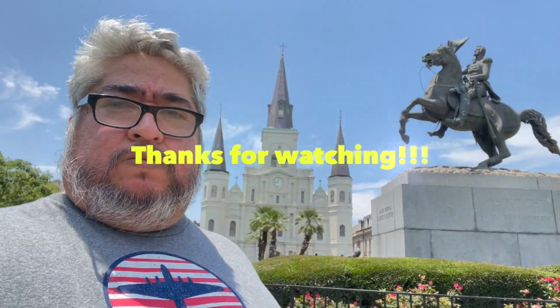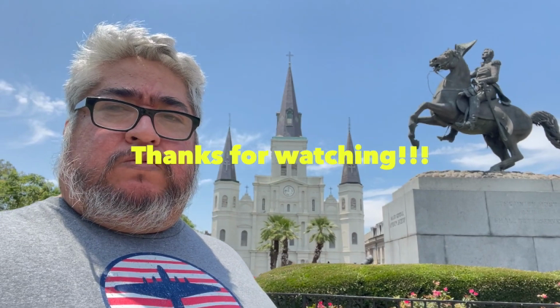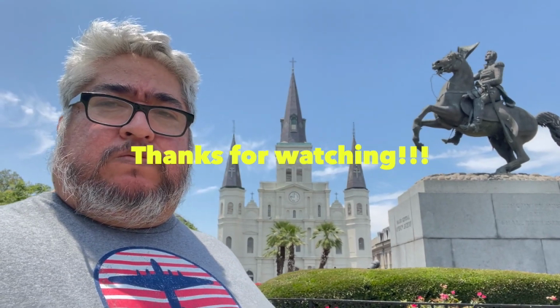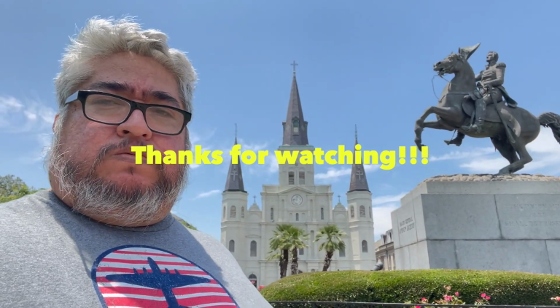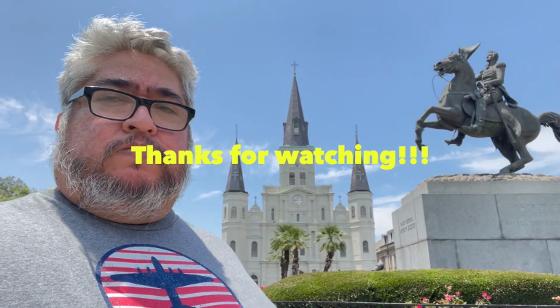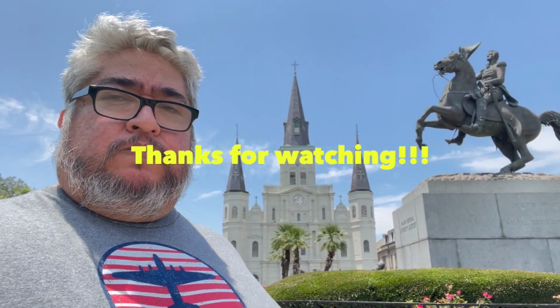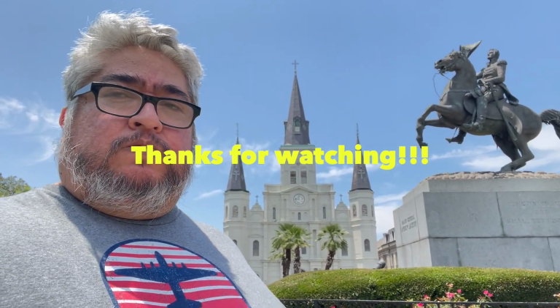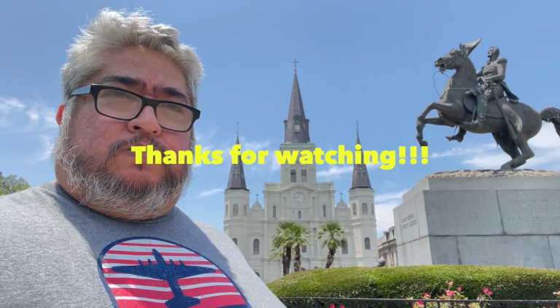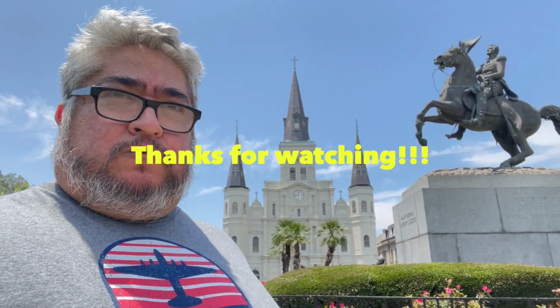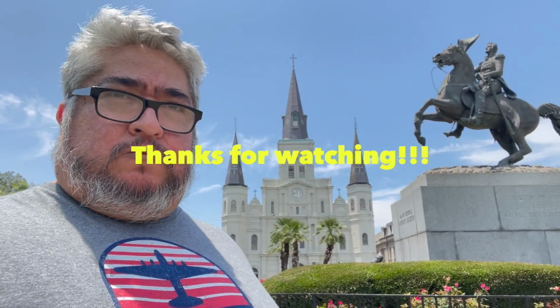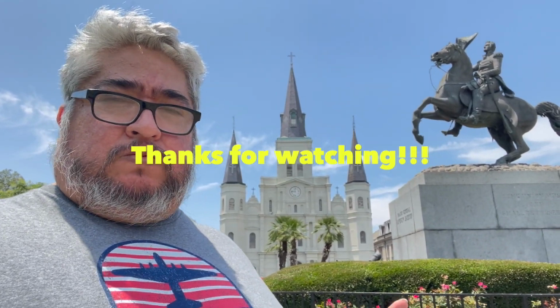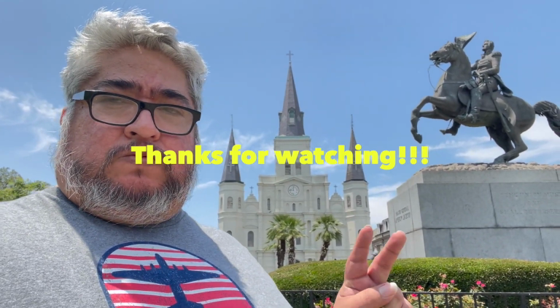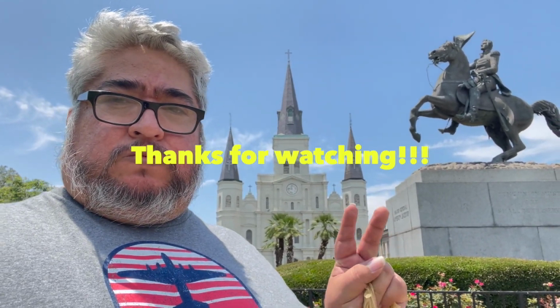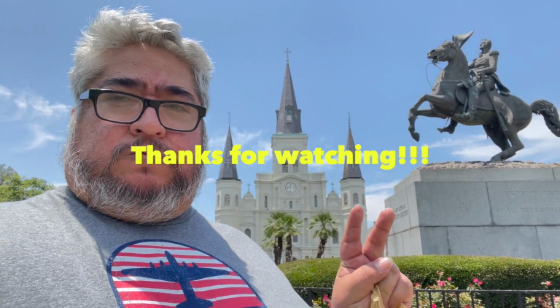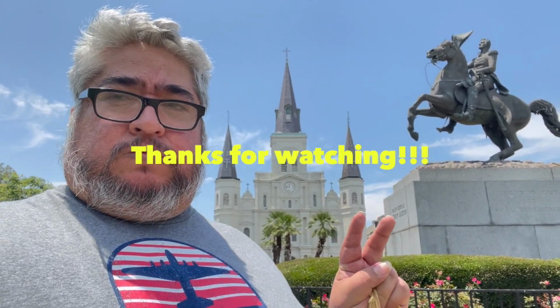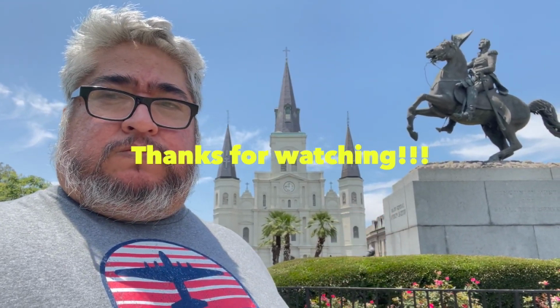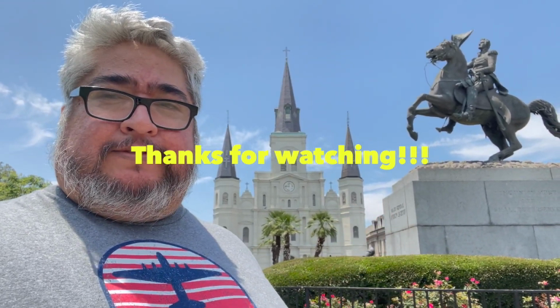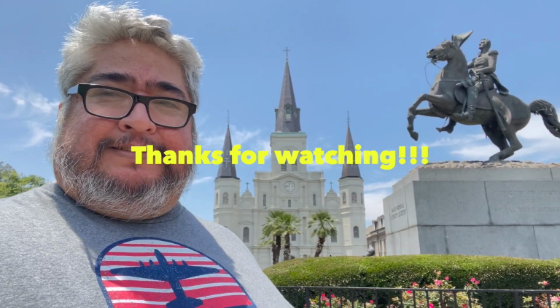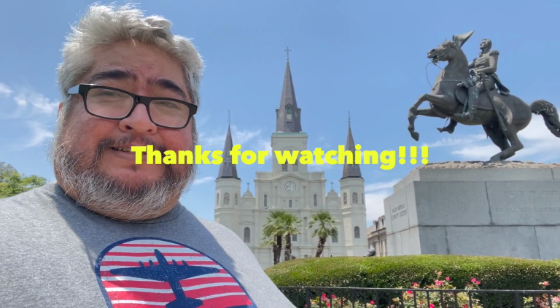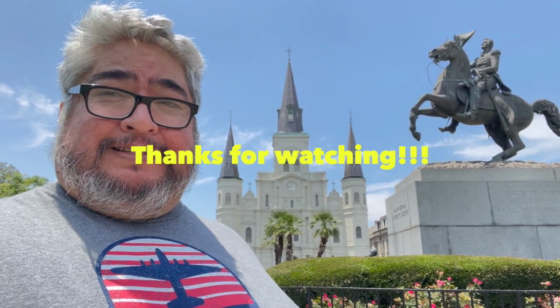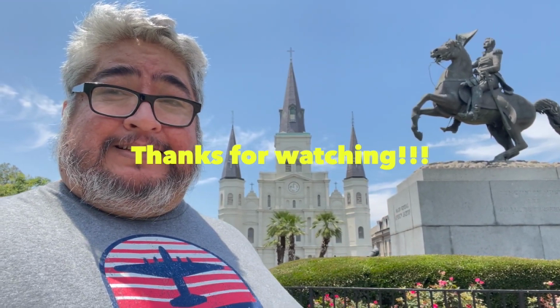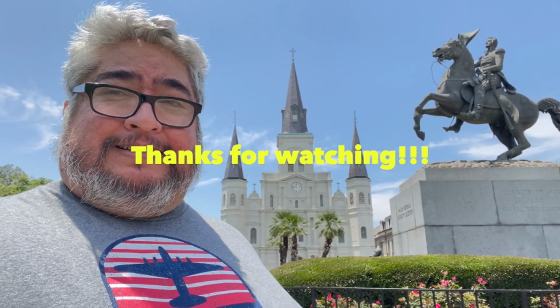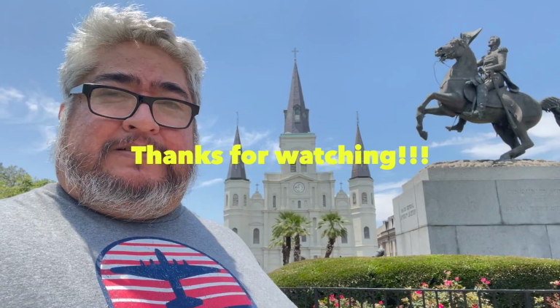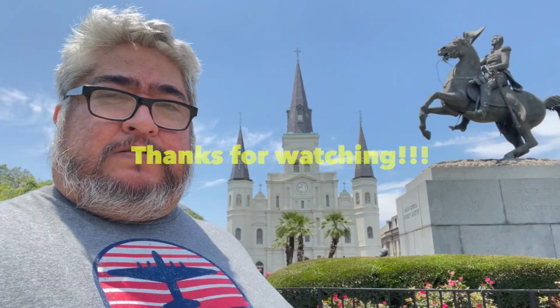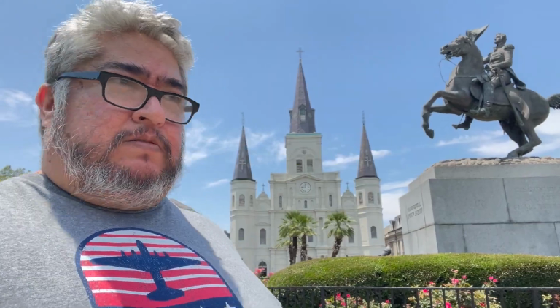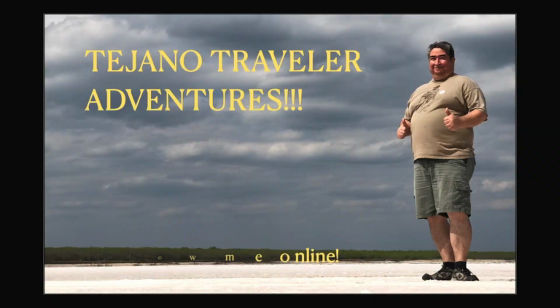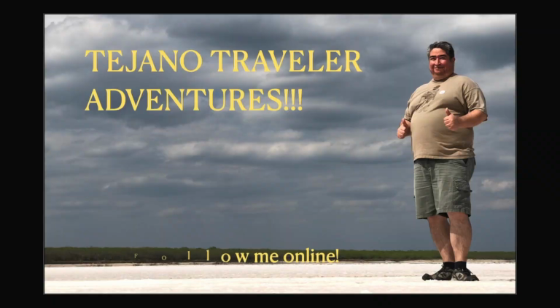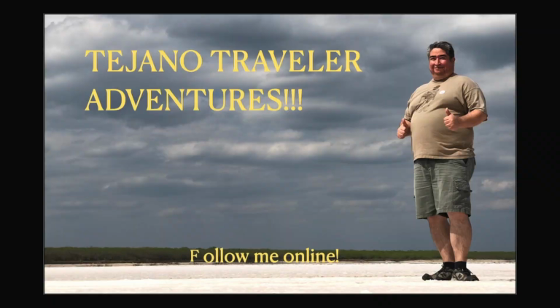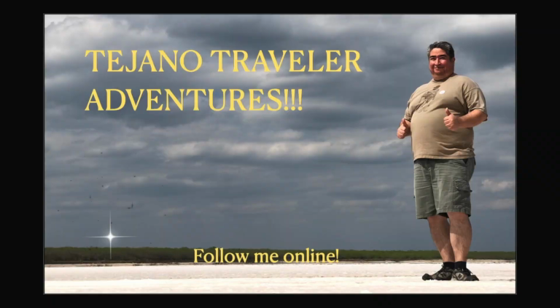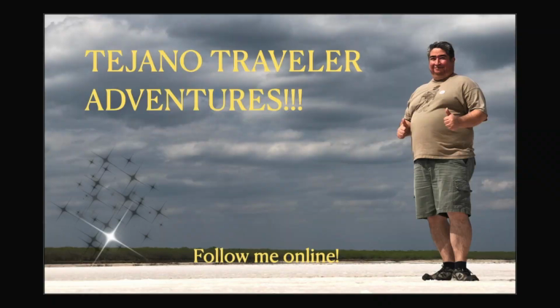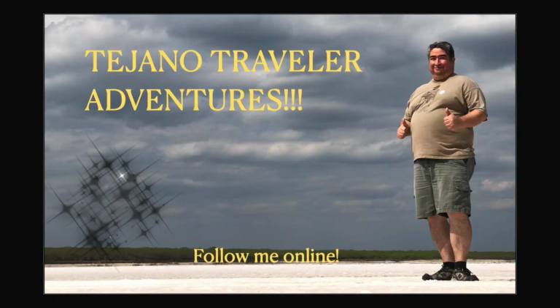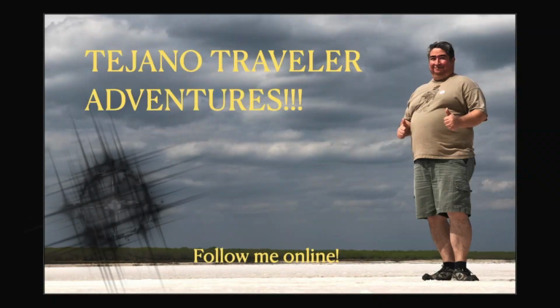And that is Jackson Square for you. Hope you liked it. Make sure to like and subscribe, leave a comment. Thanks for watching. Bye bye.